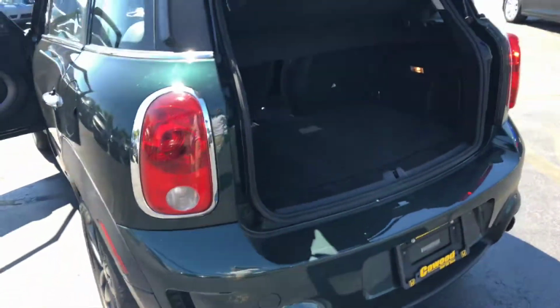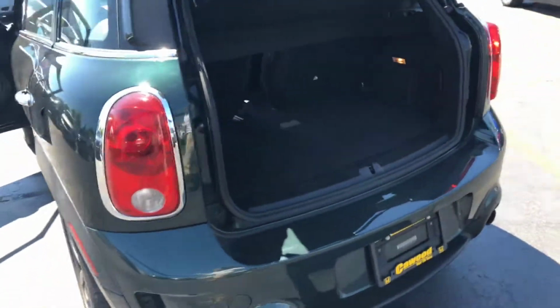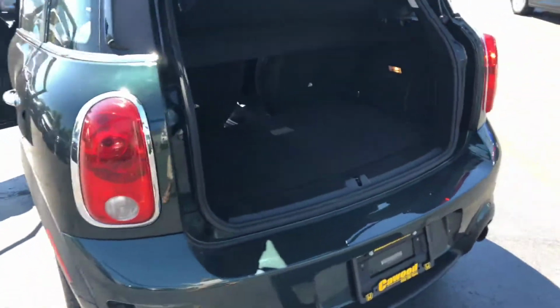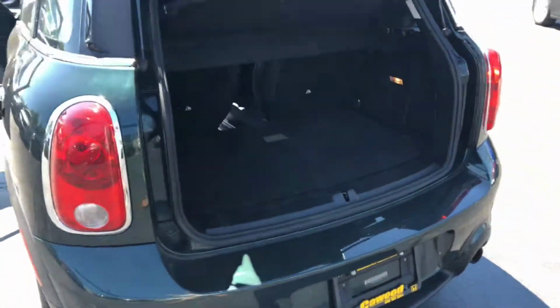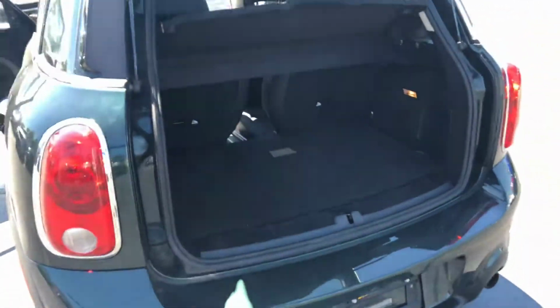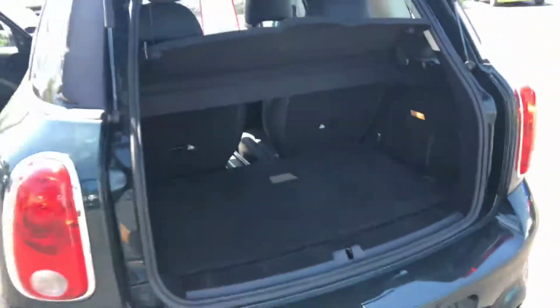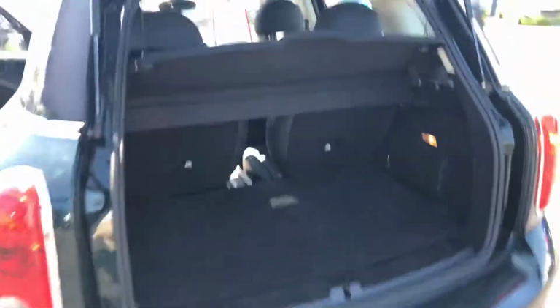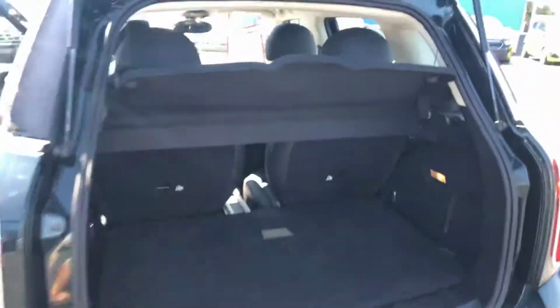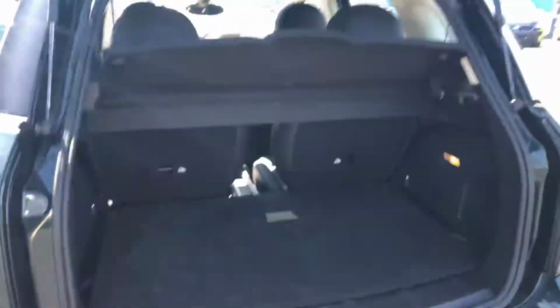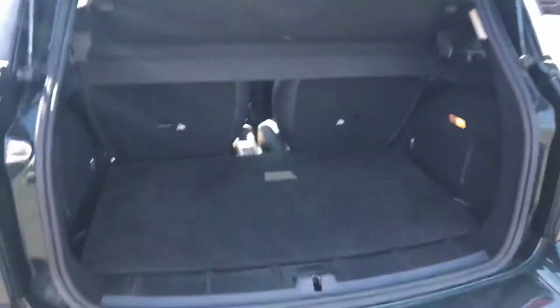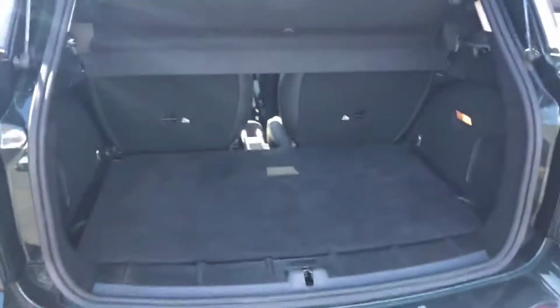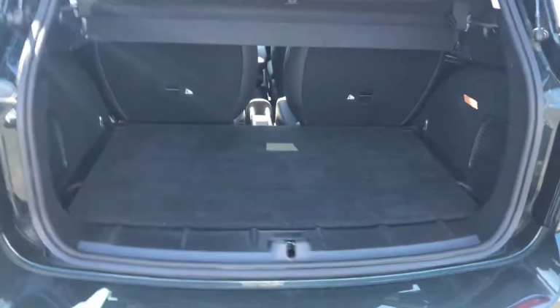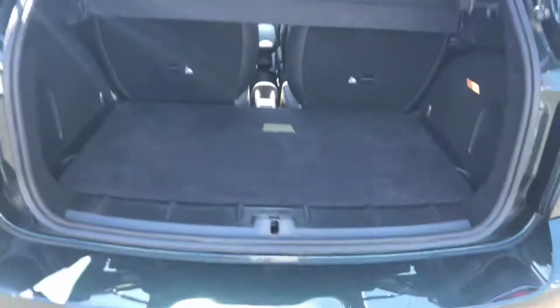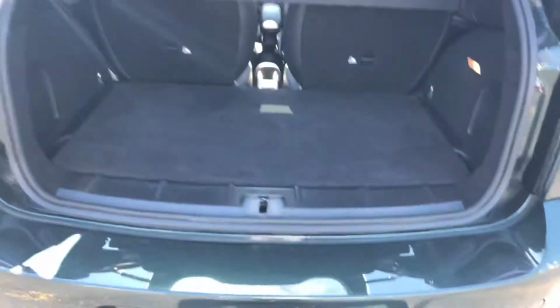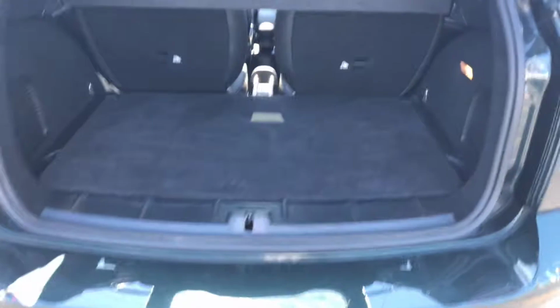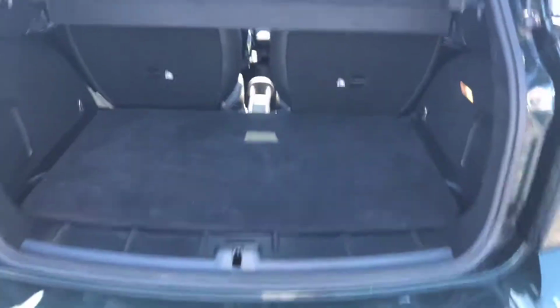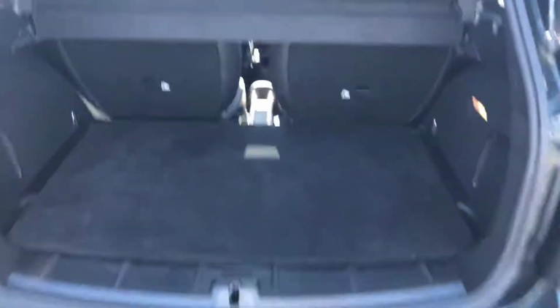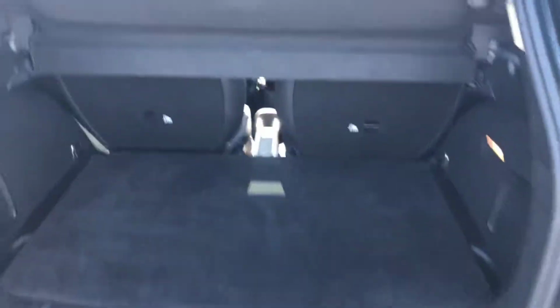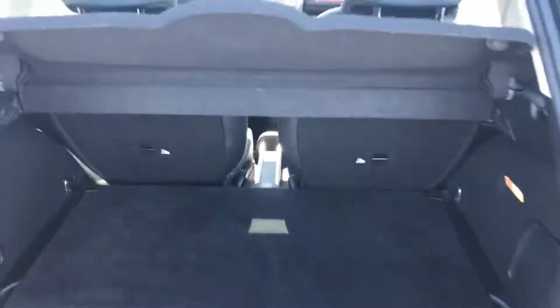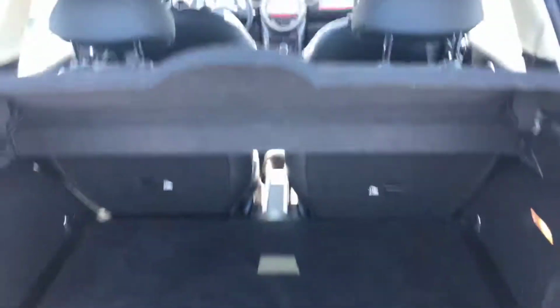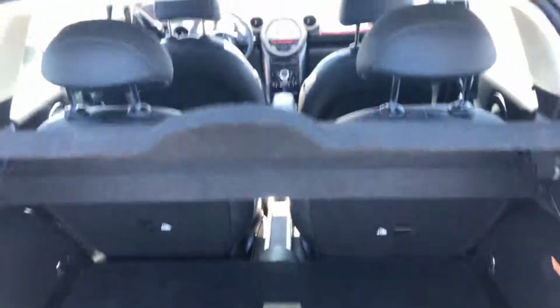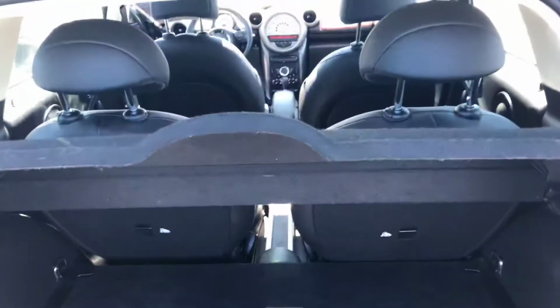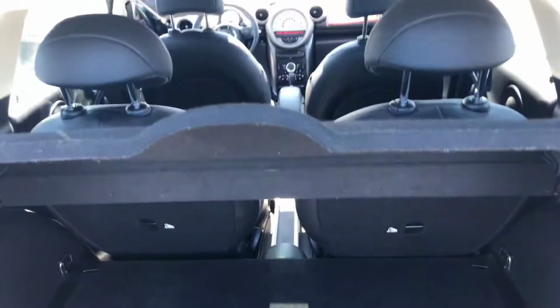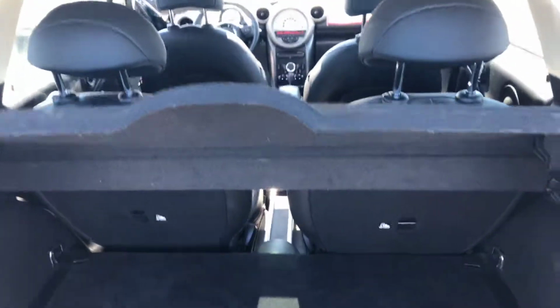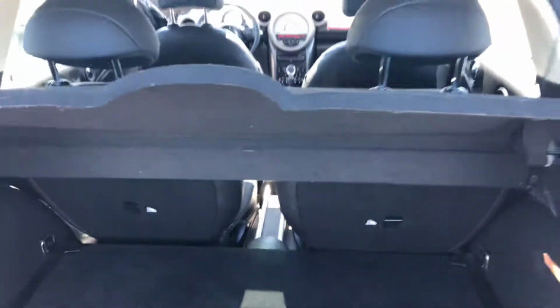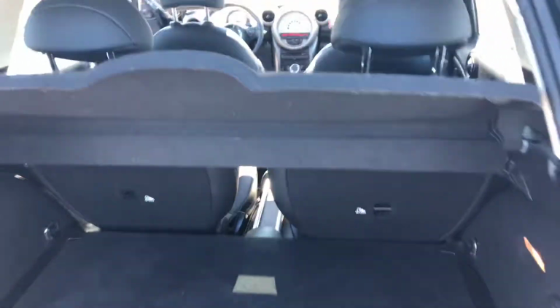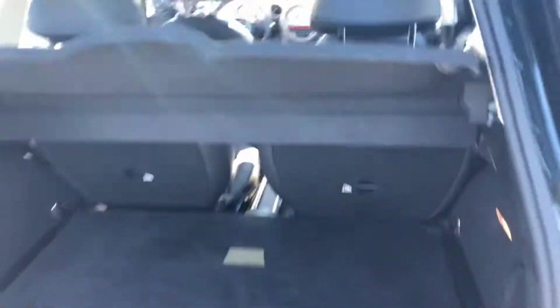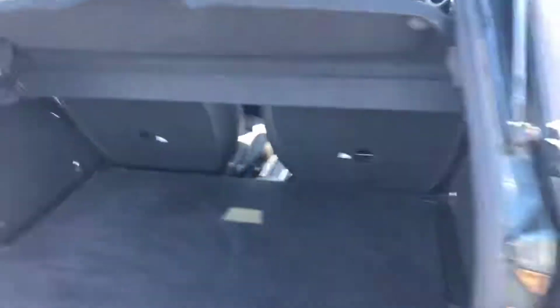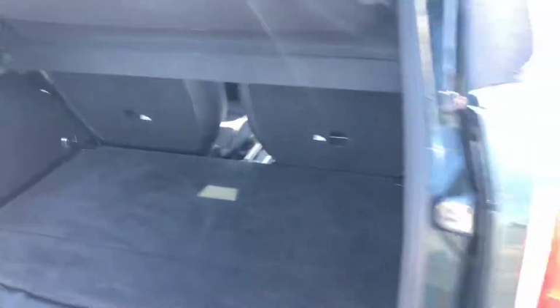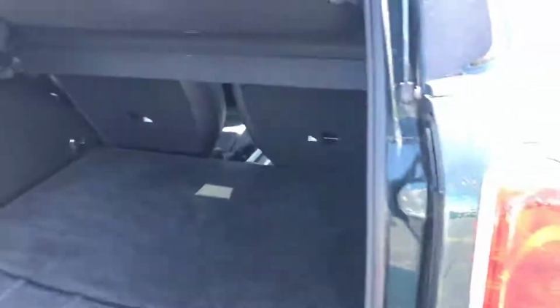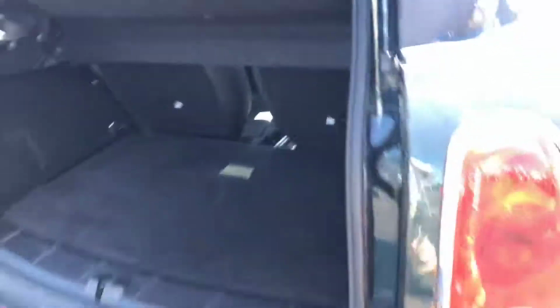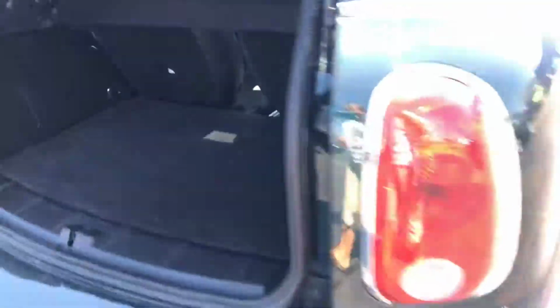I'll show you the back here. It's got some nice room back there. A really fun car.